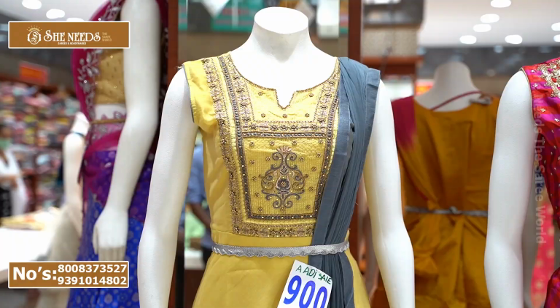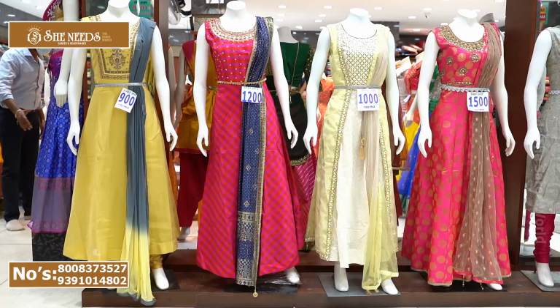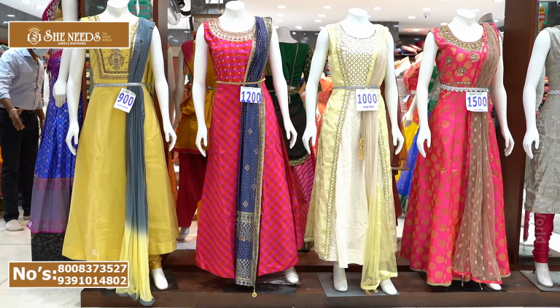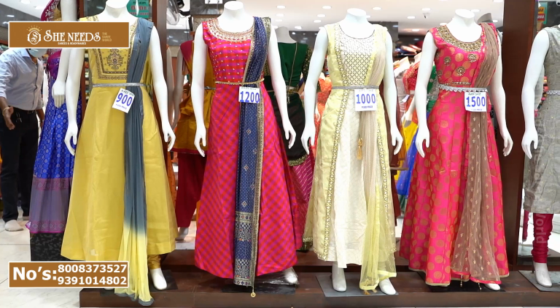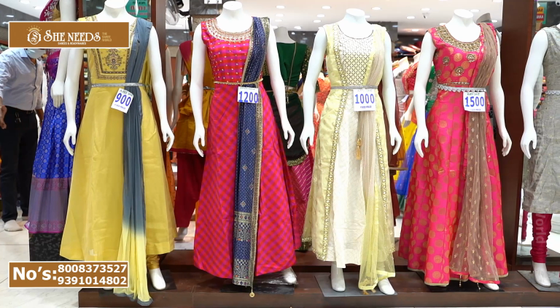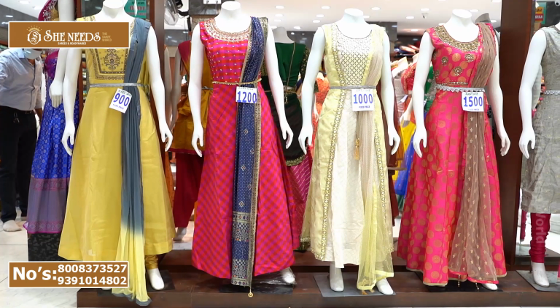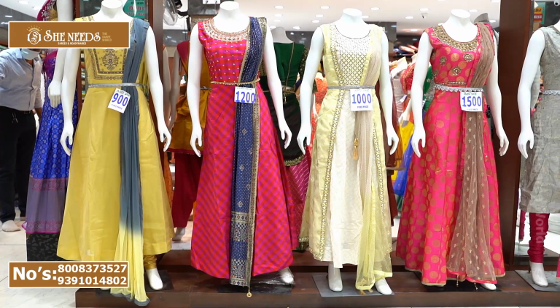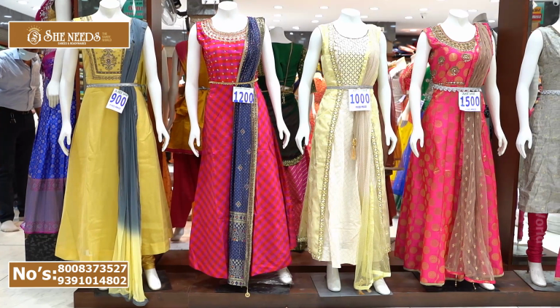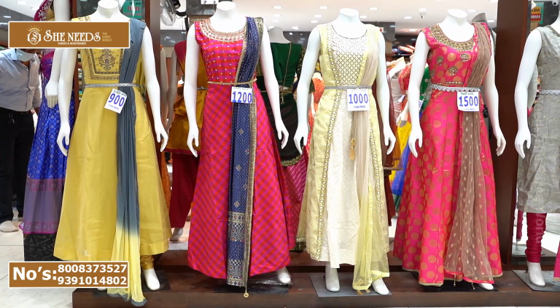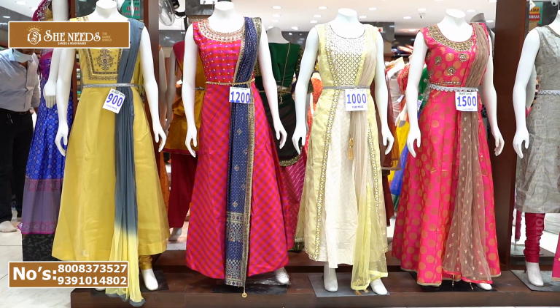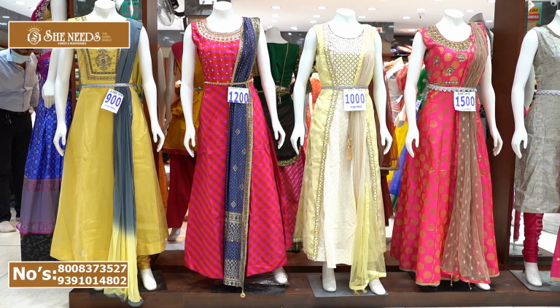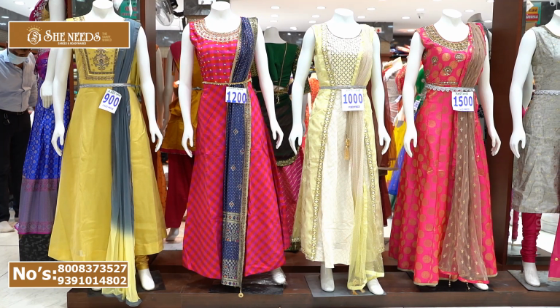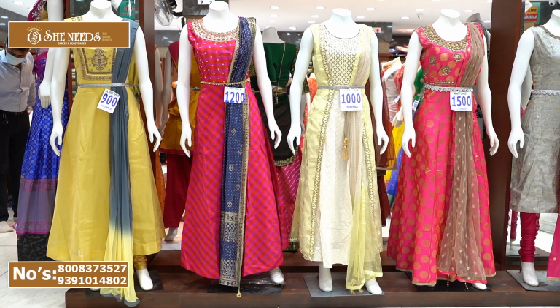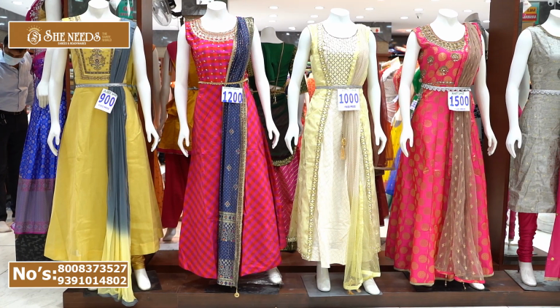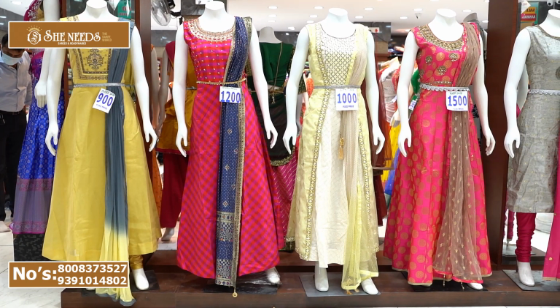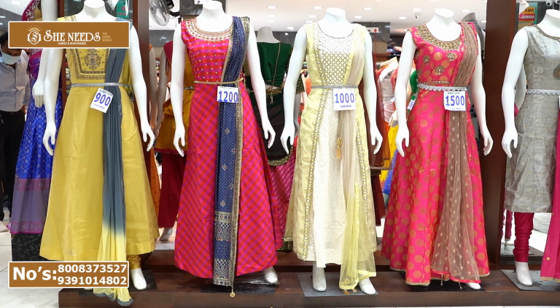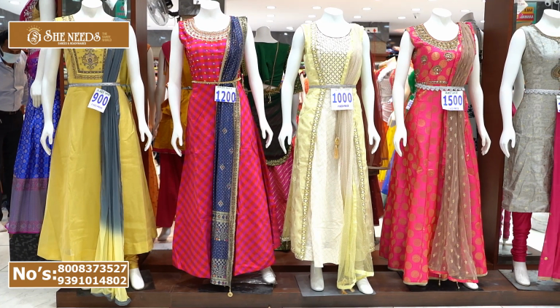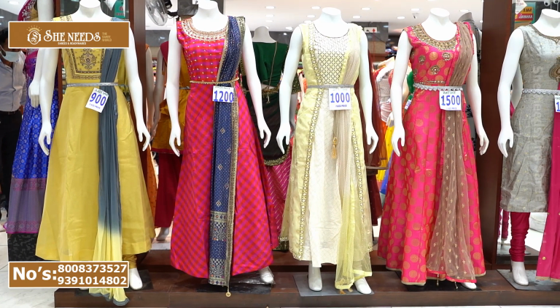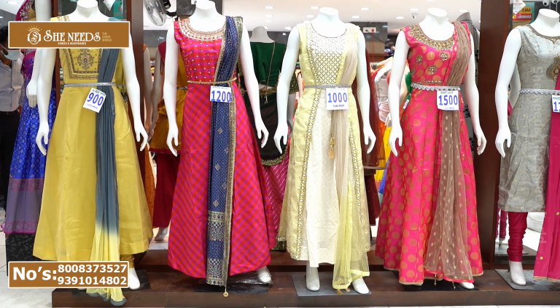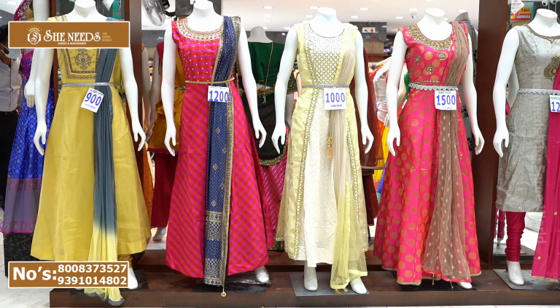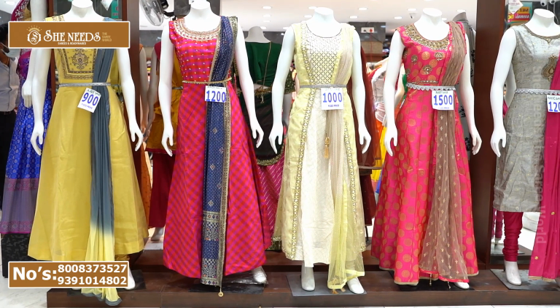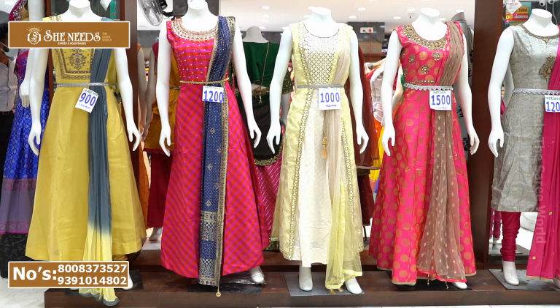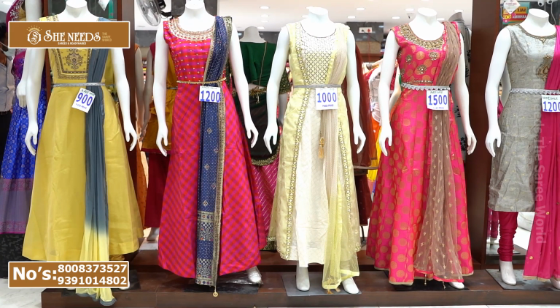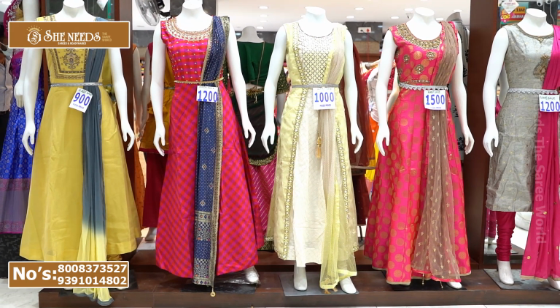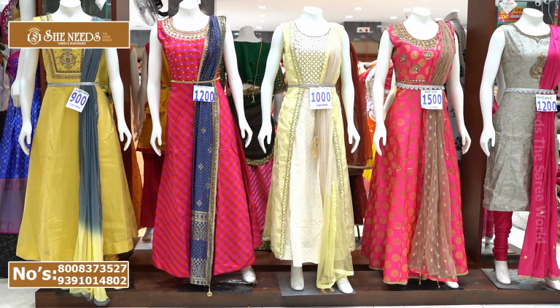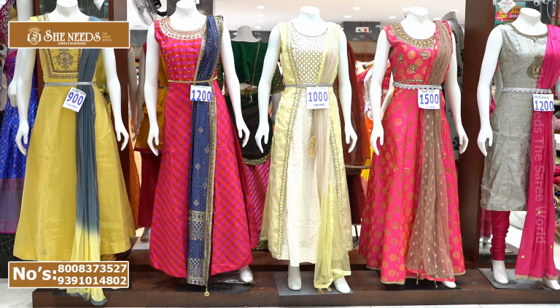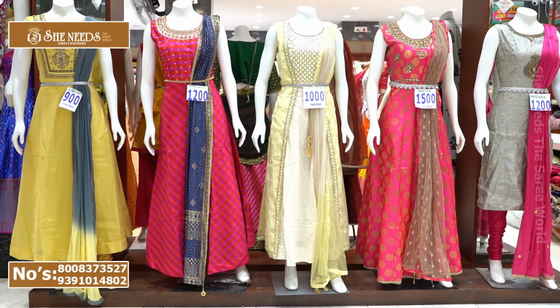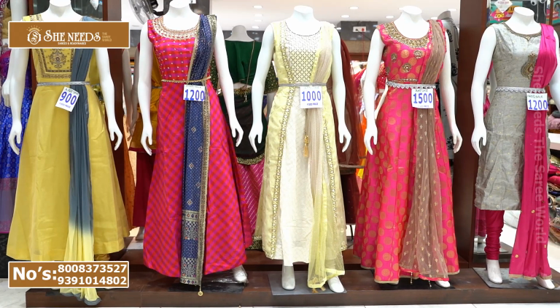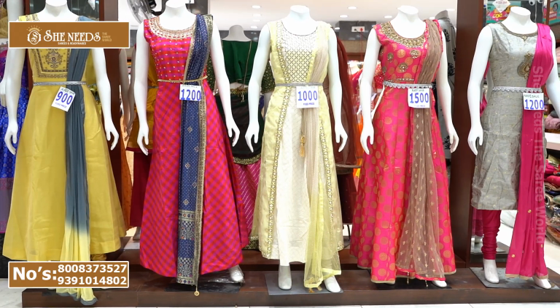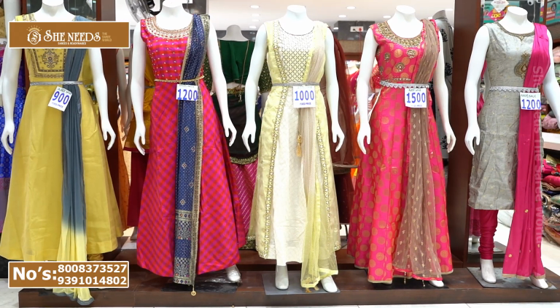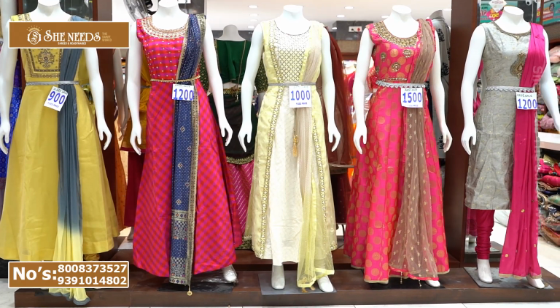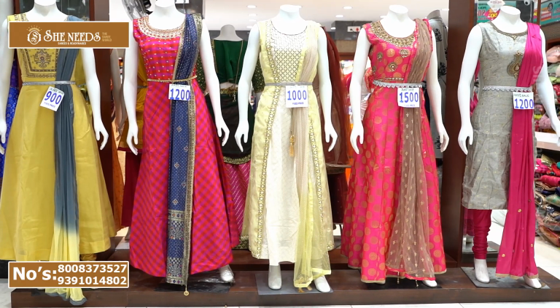In Shinids, we have long-line dresses. We have offer dresses.